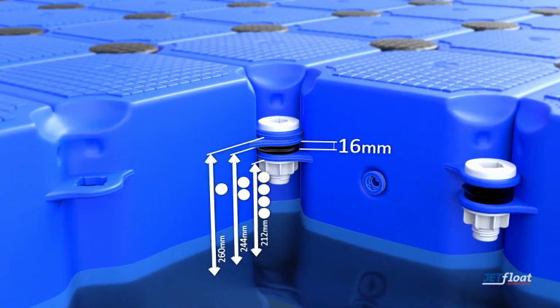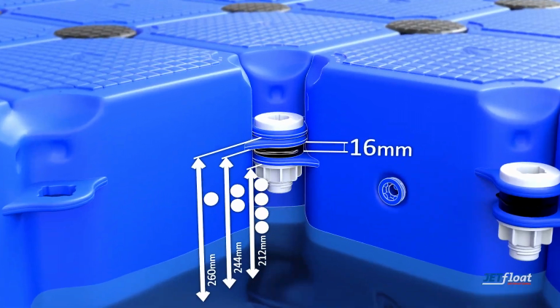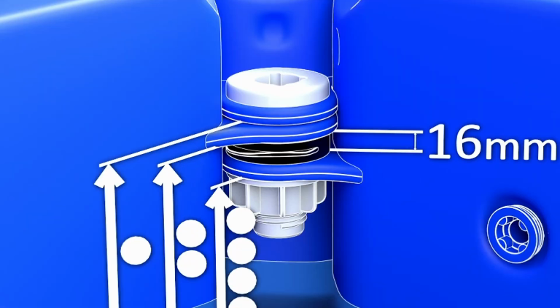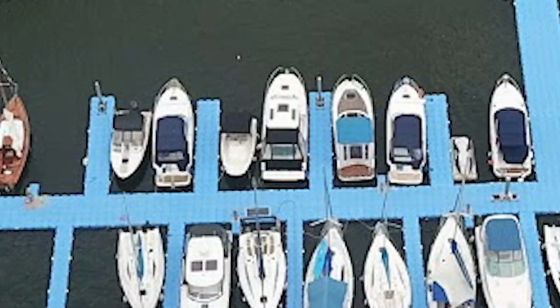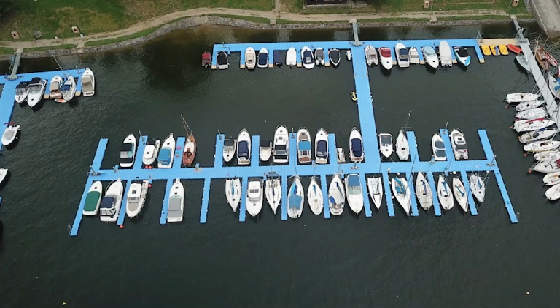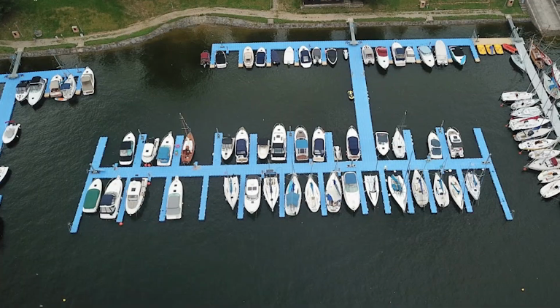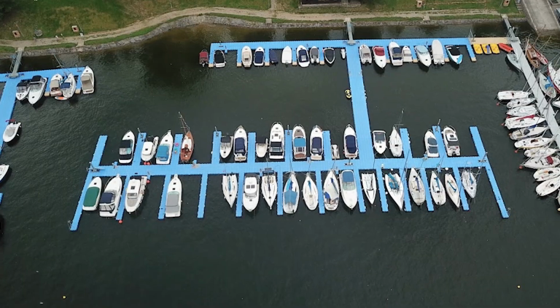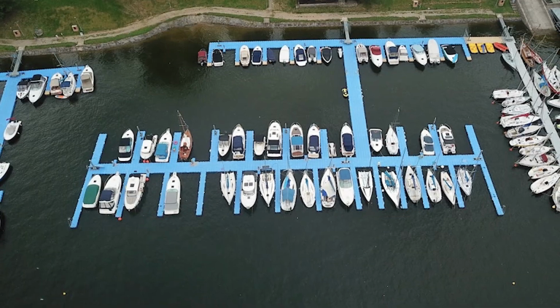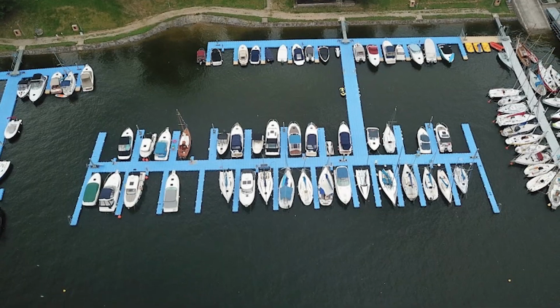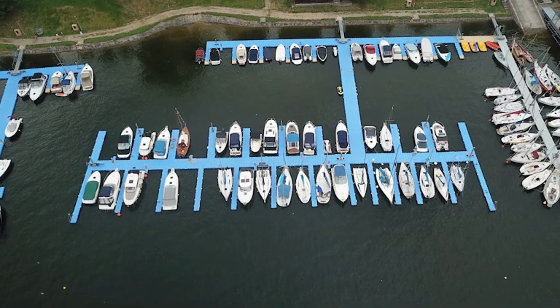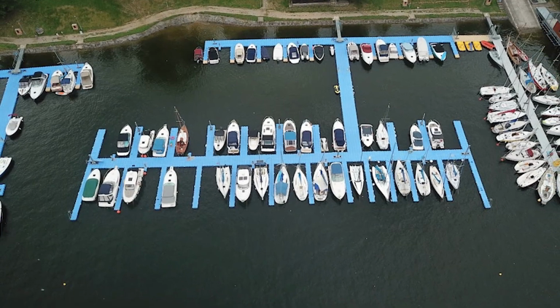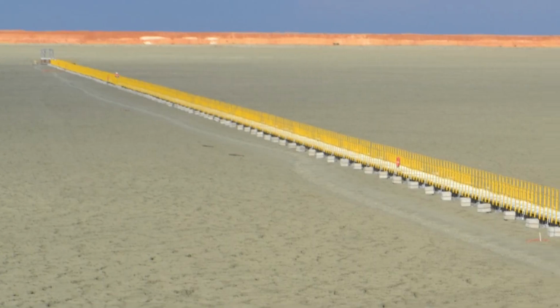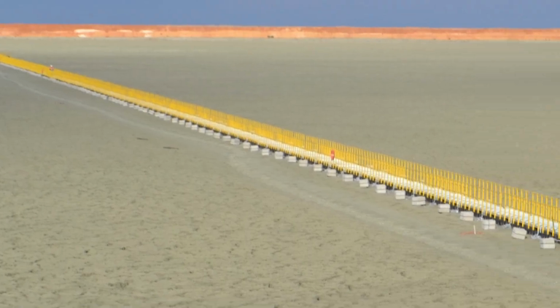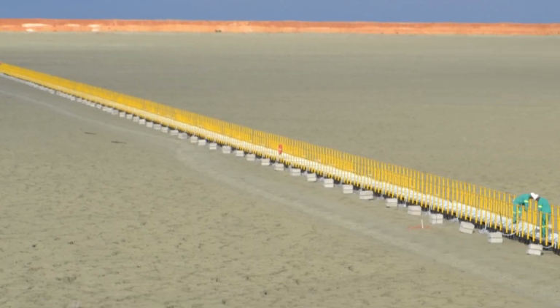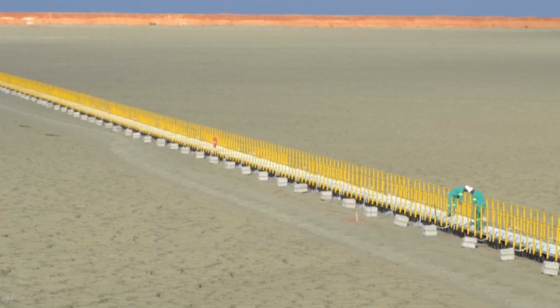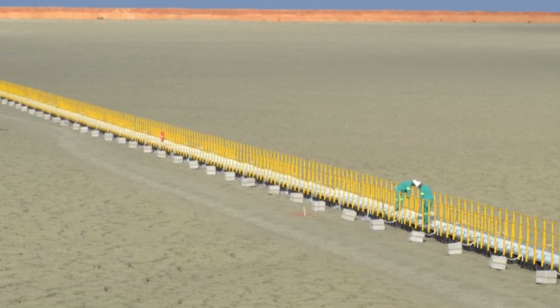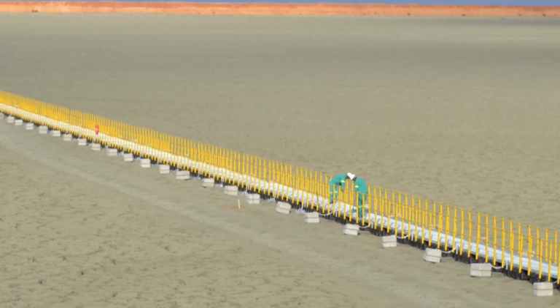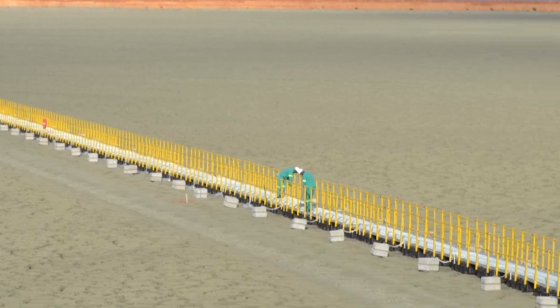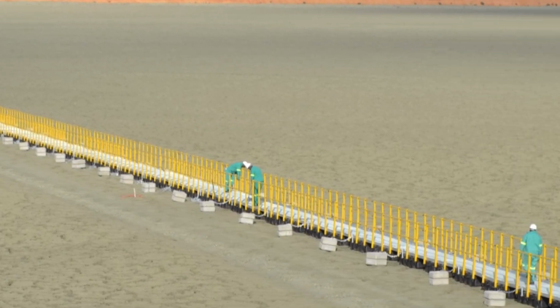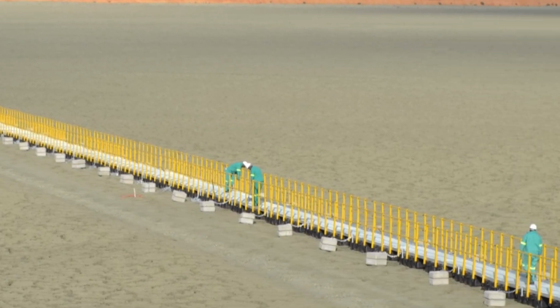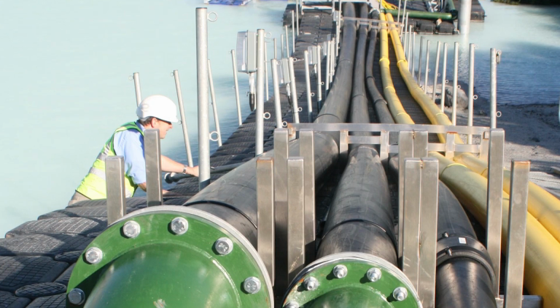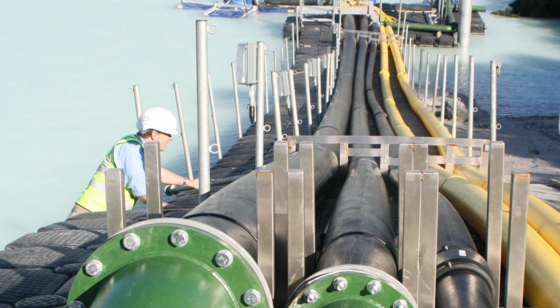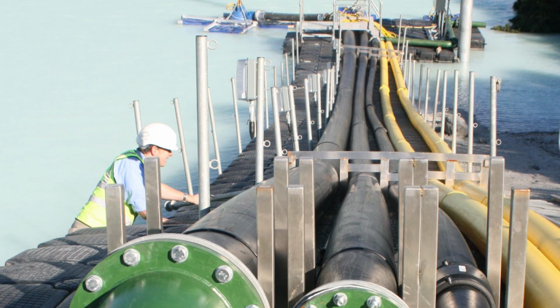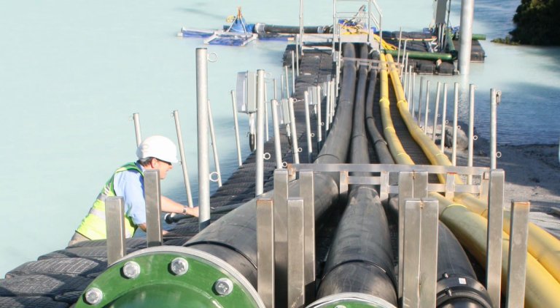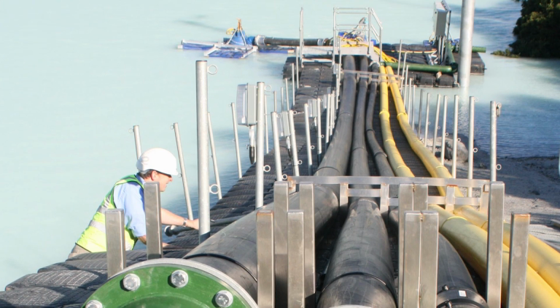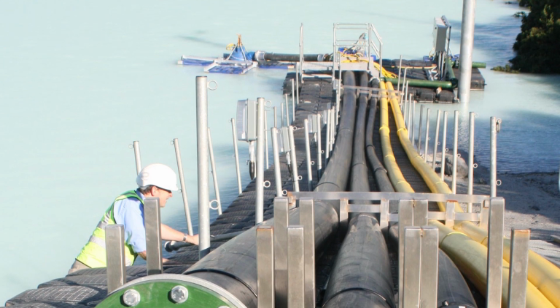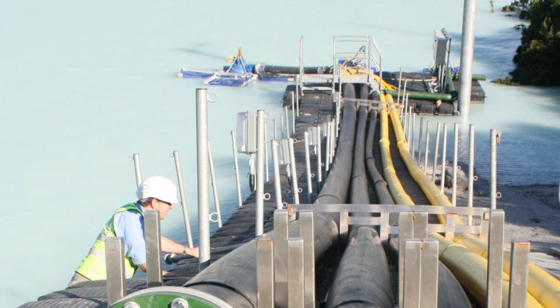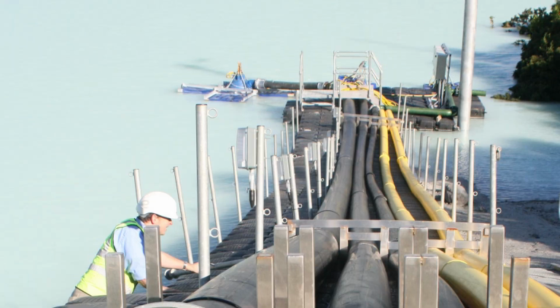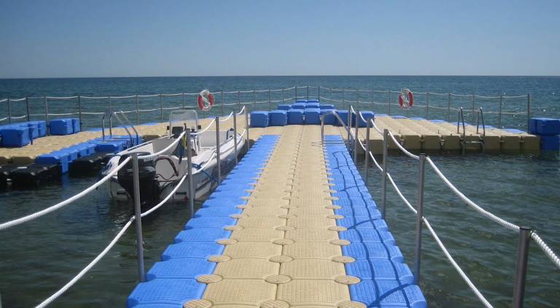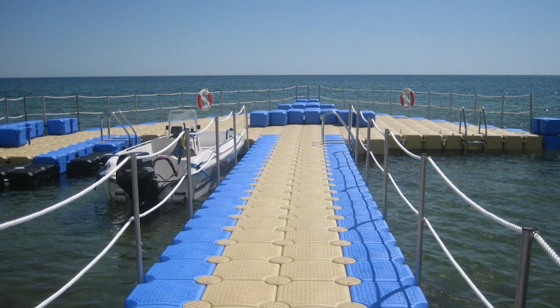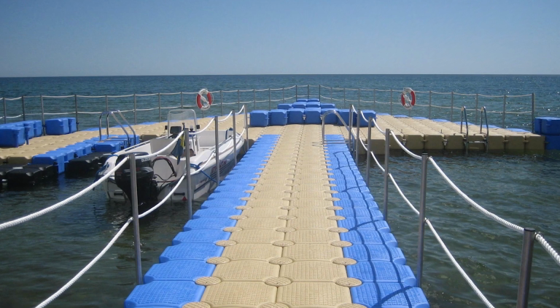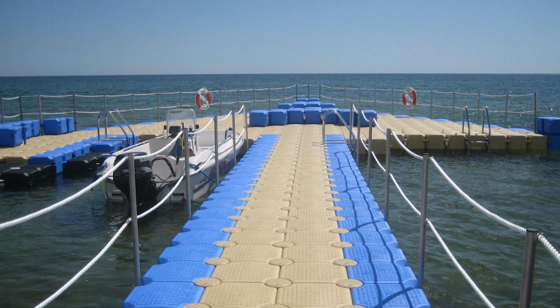Whether for footbridges, working platforms, mining or modular bridges.